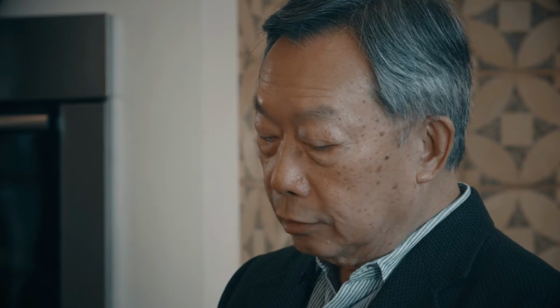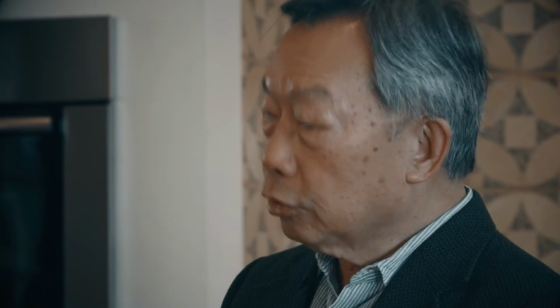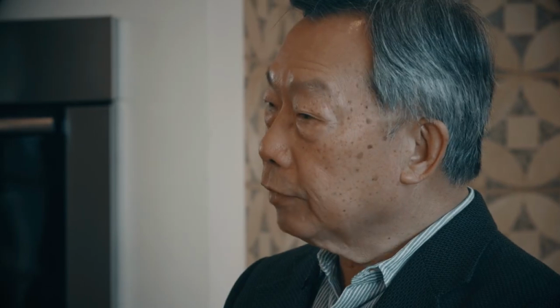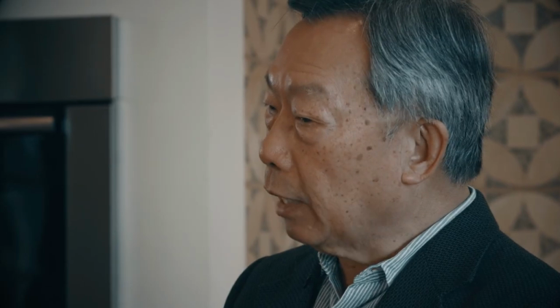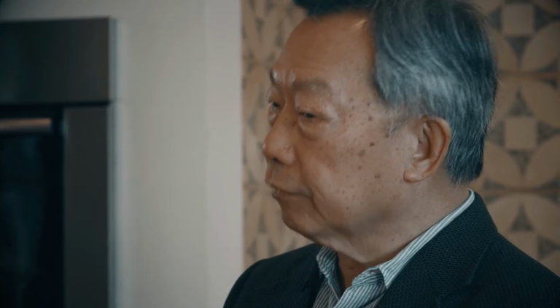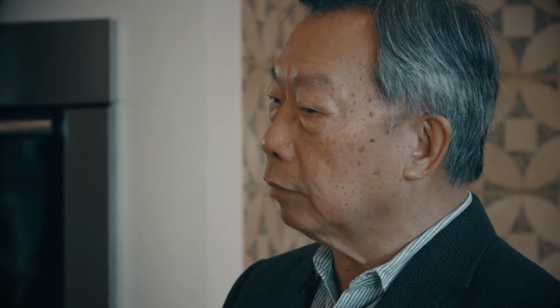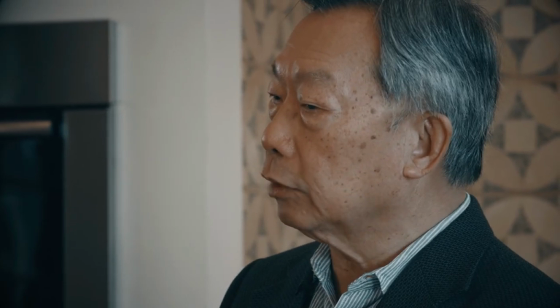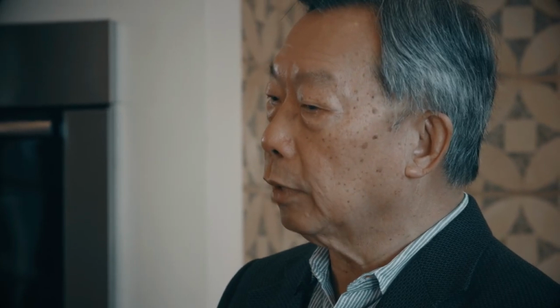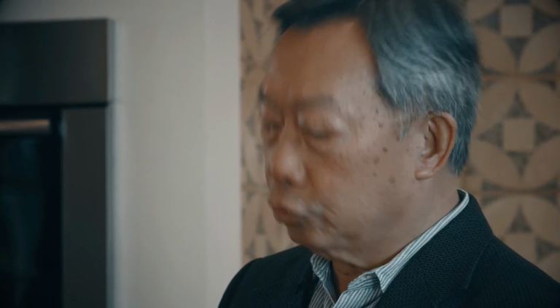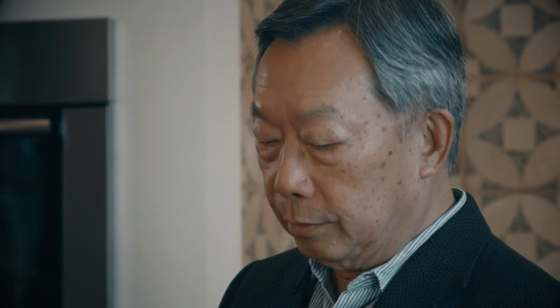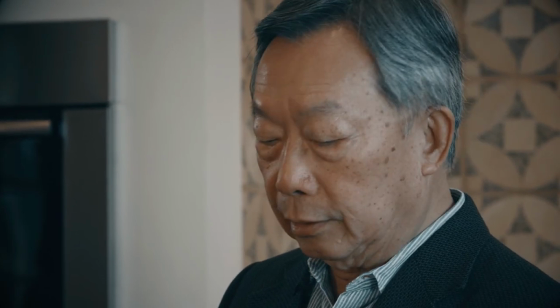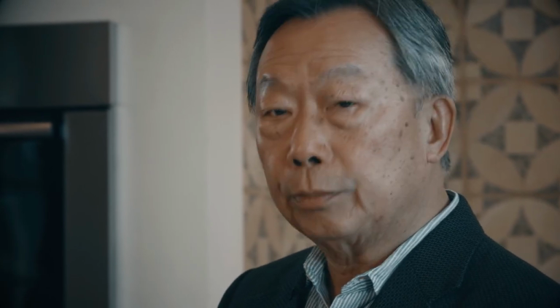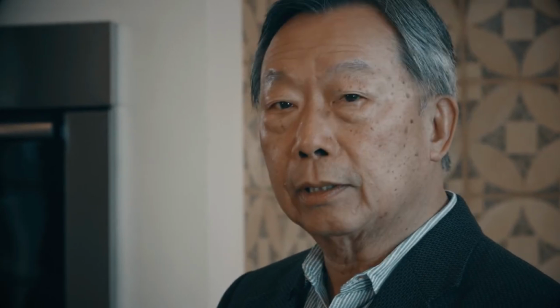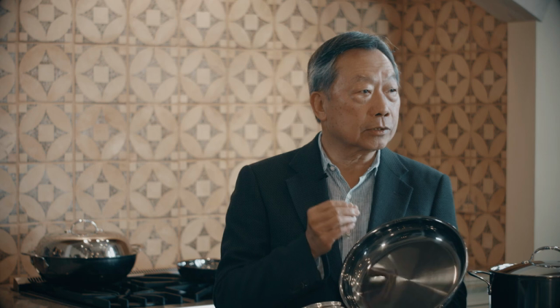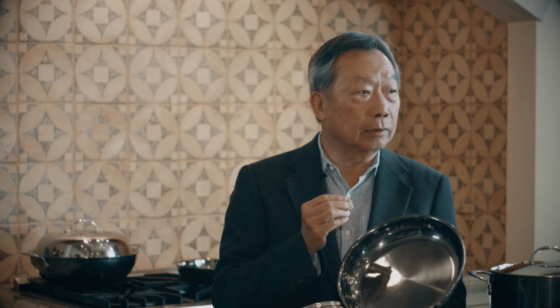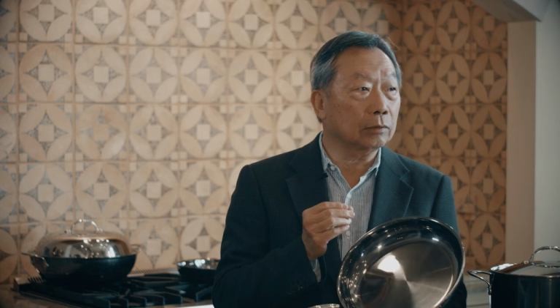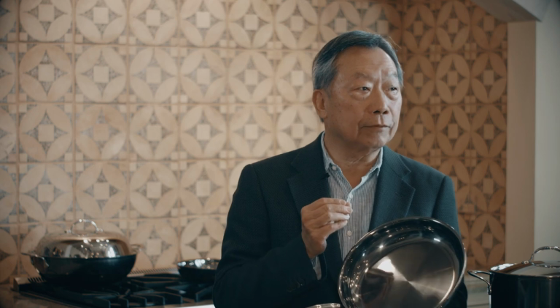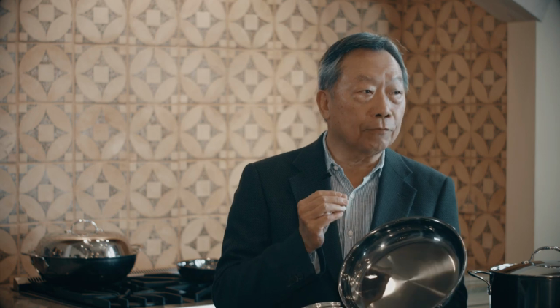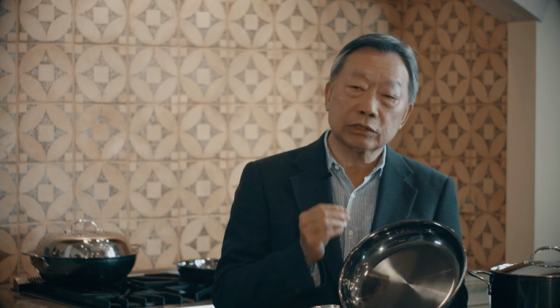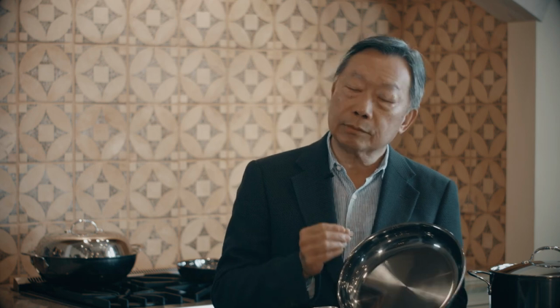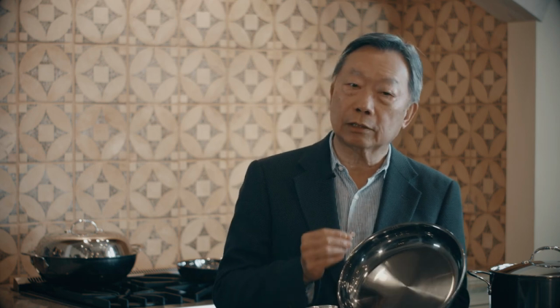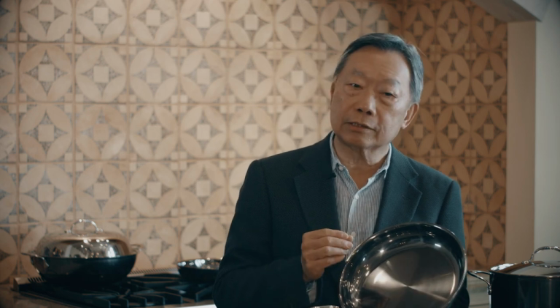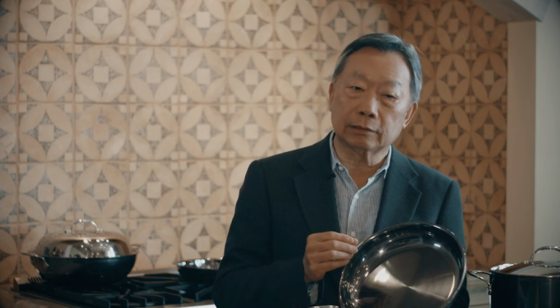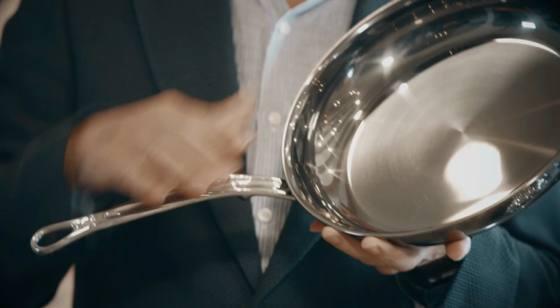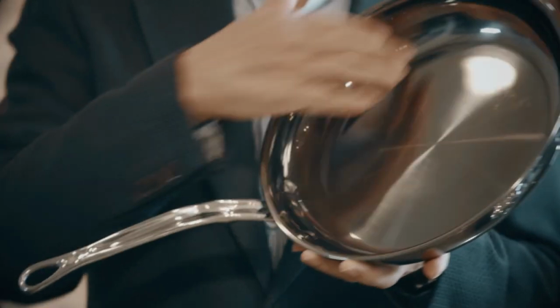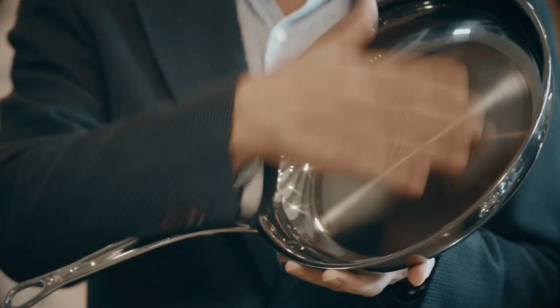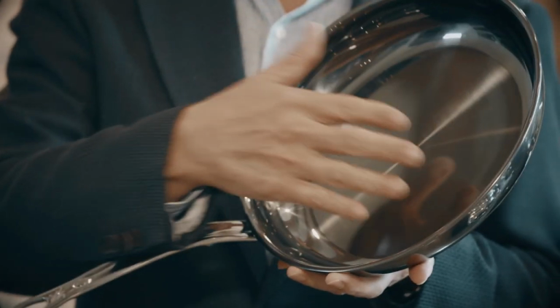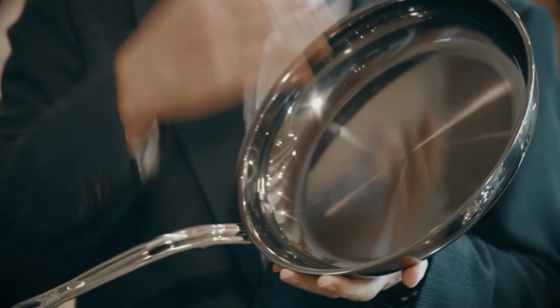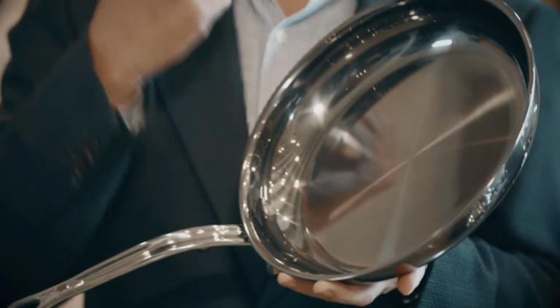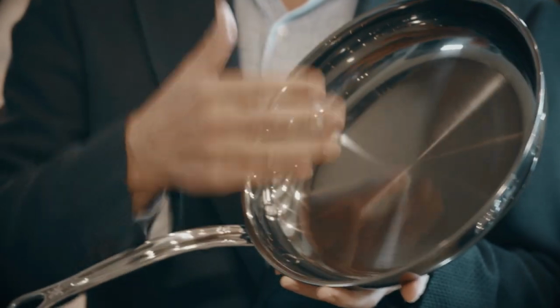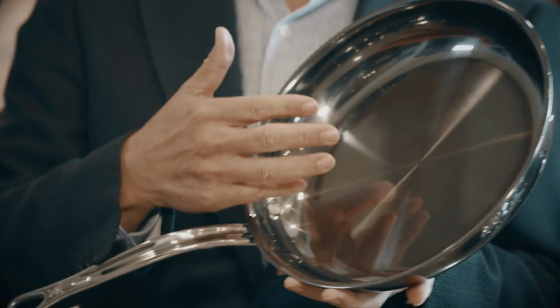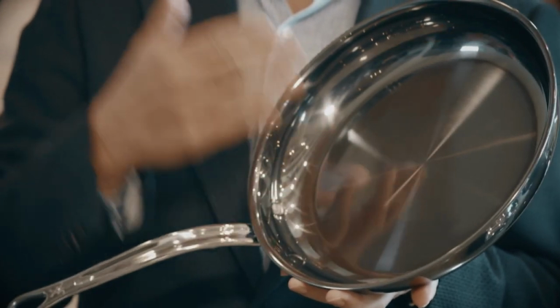The surface after our nanobond treatment now becomes not only four times harder than stainless steel, but it's totally non-porous.